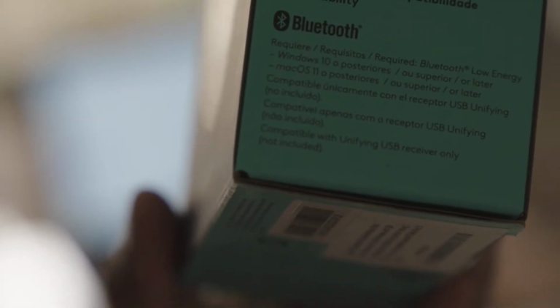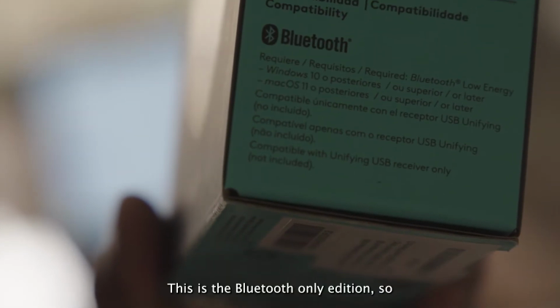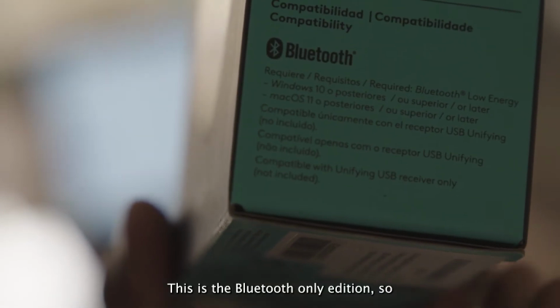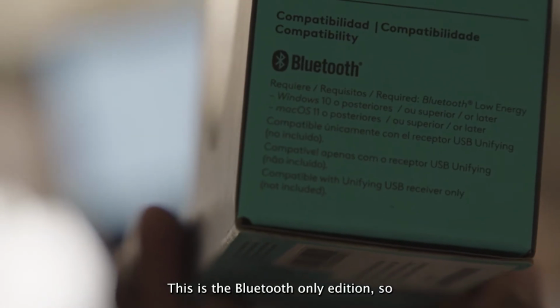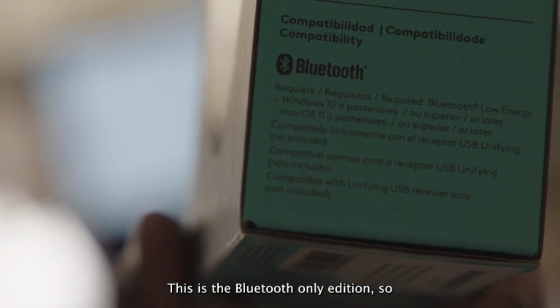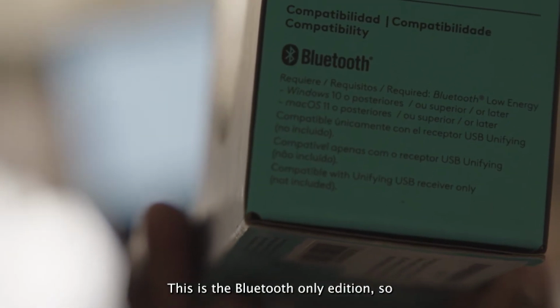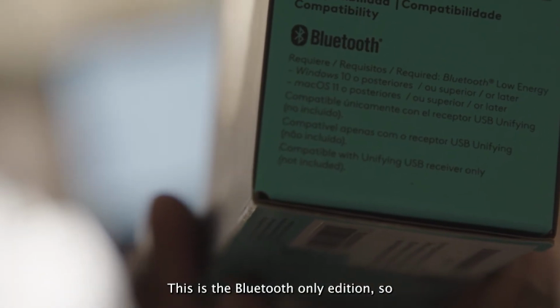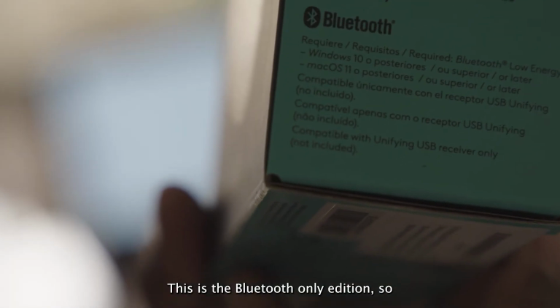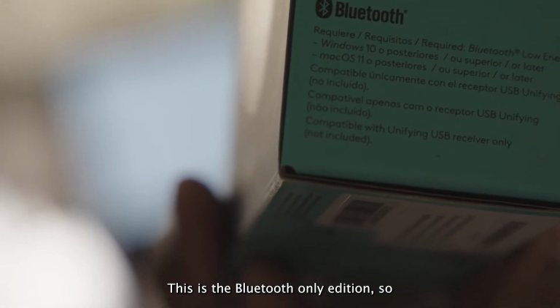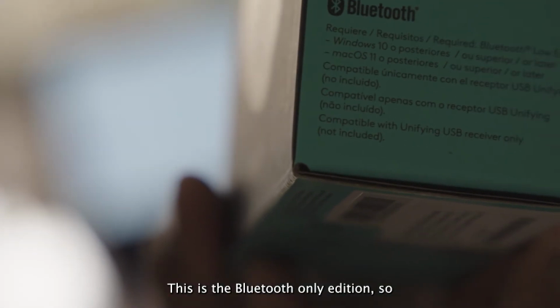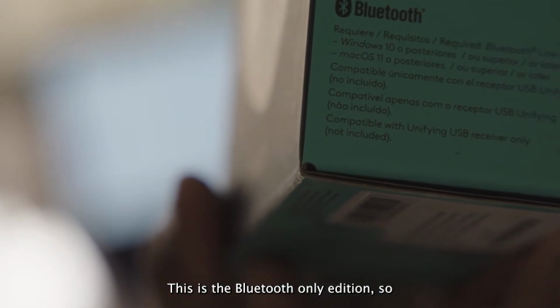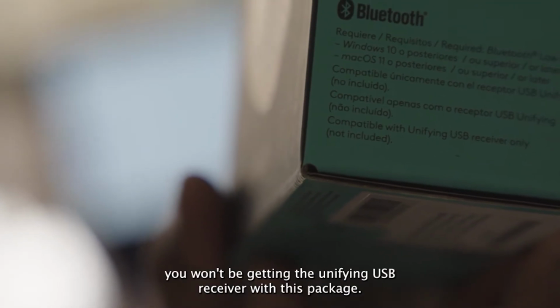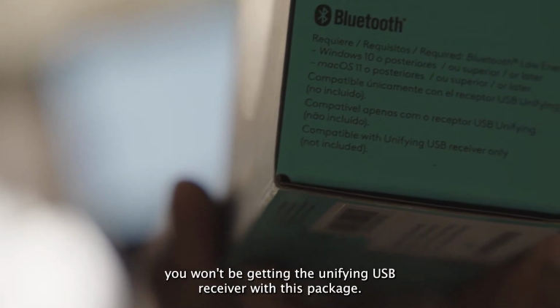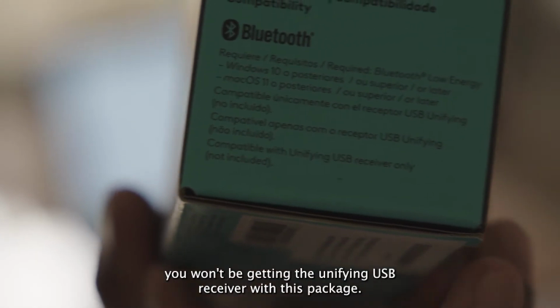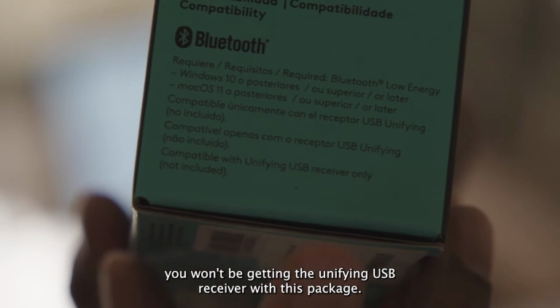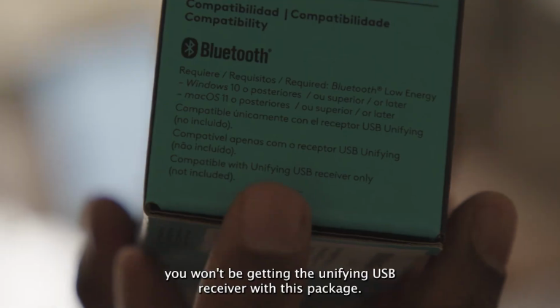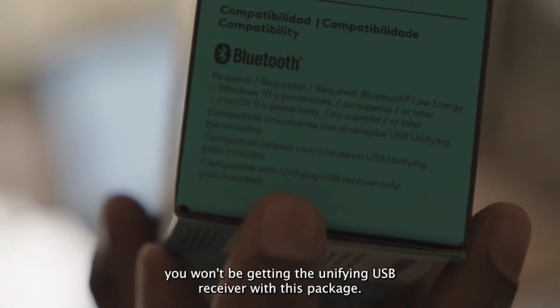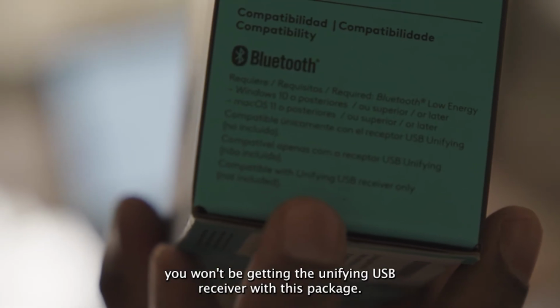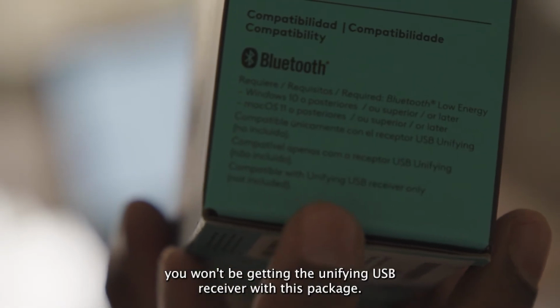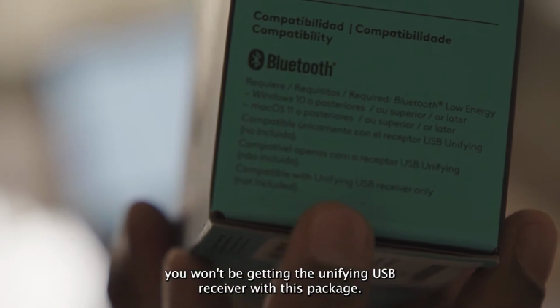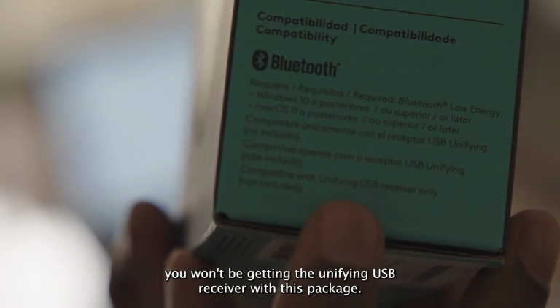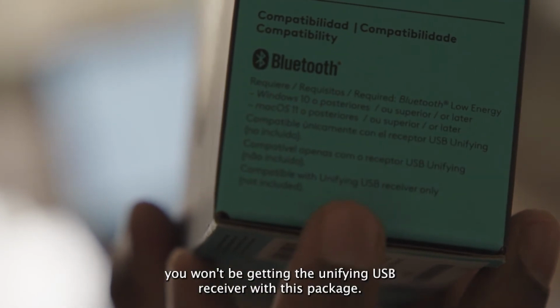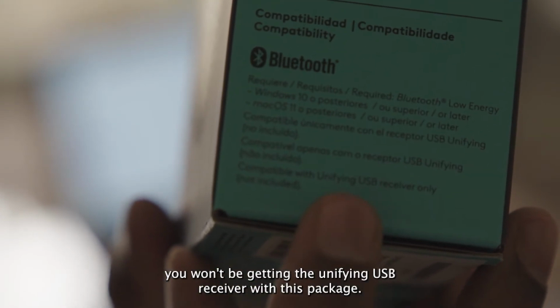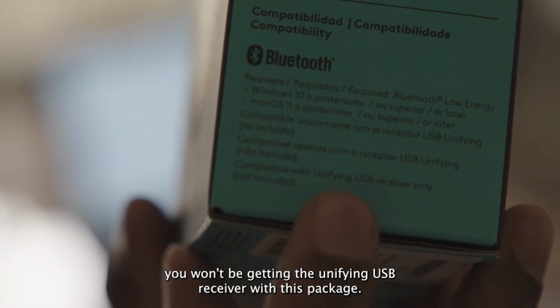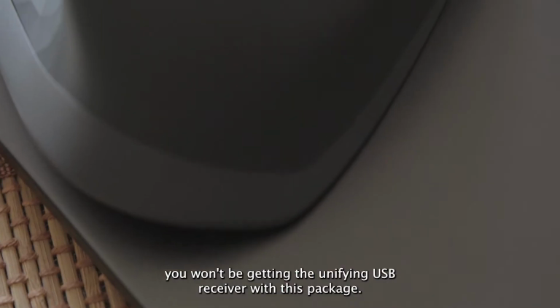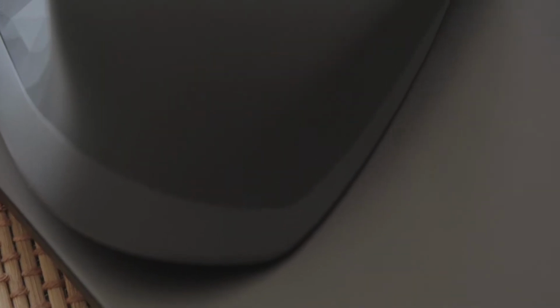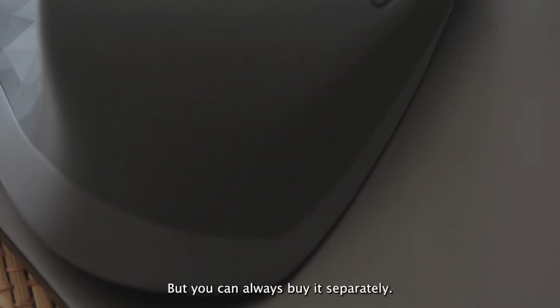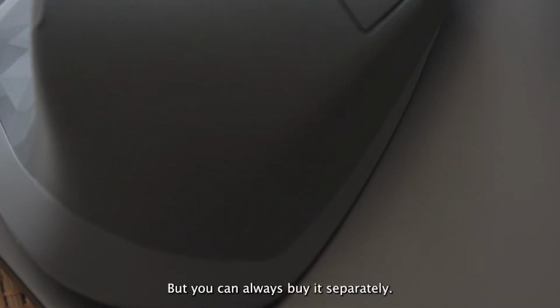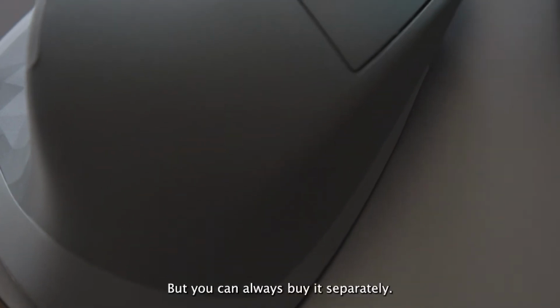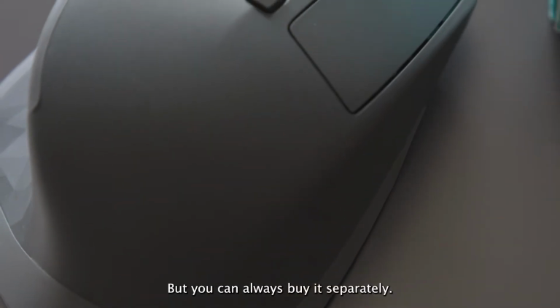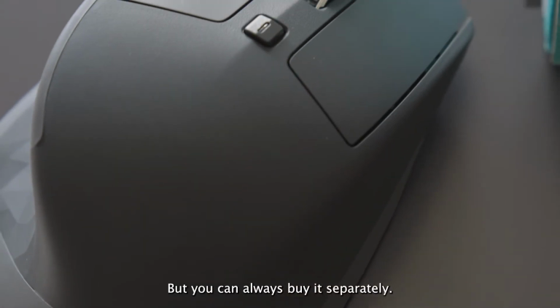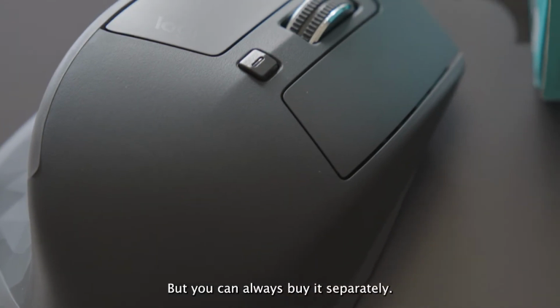This is the Bluetooth-only edition, so you won't be getting the unifying USB receiver with this package, but you can always buy it separately.